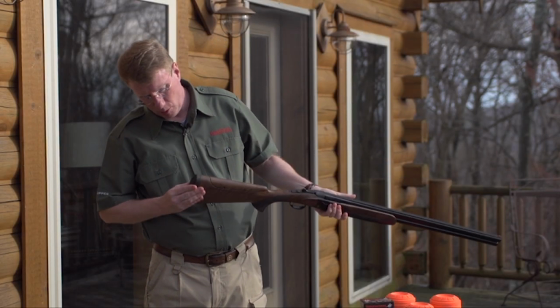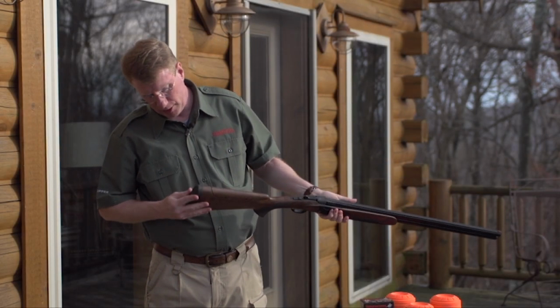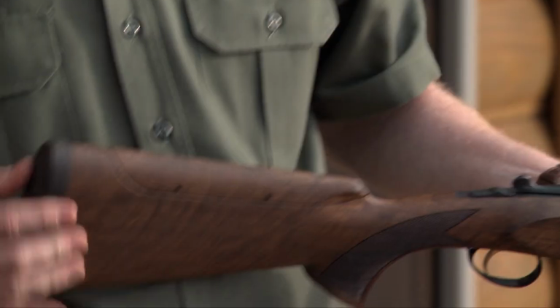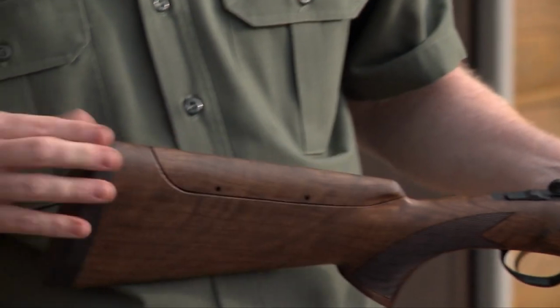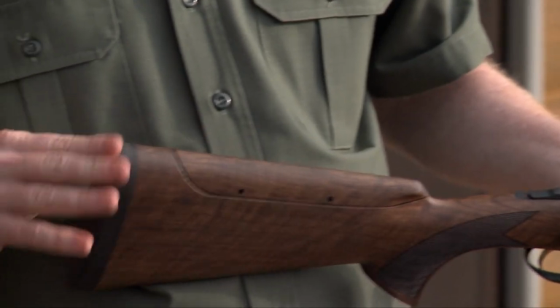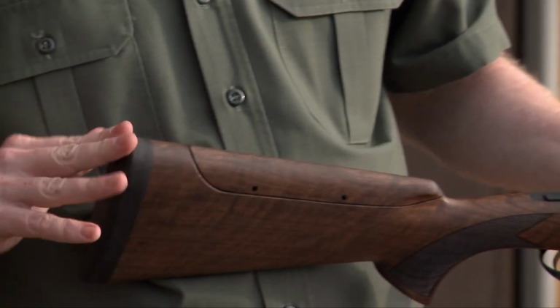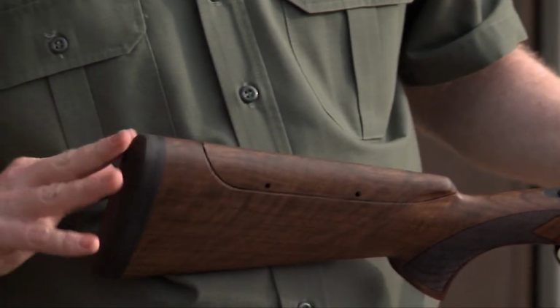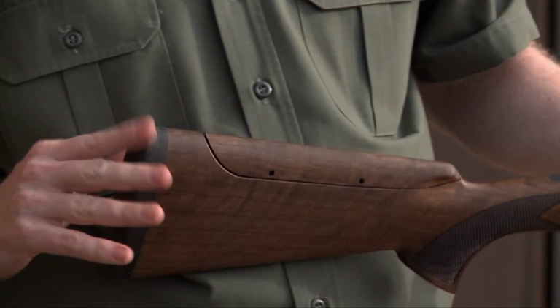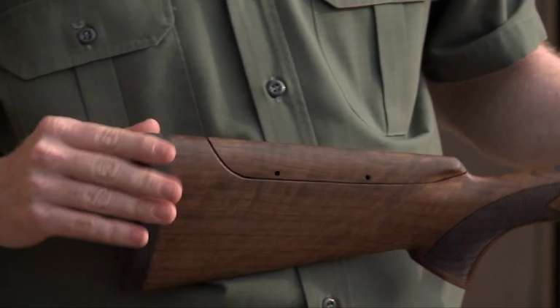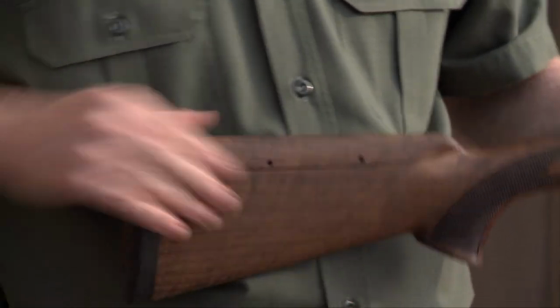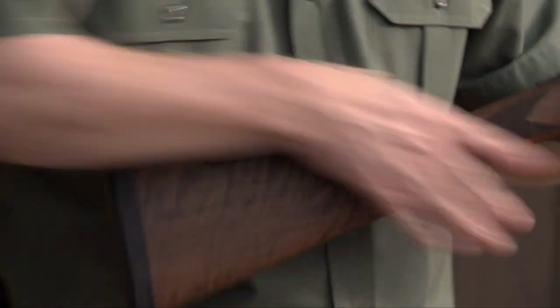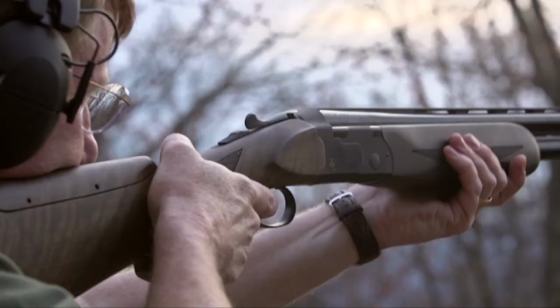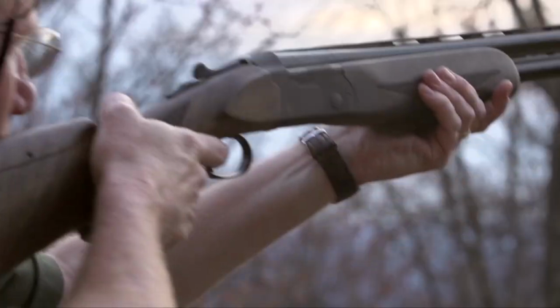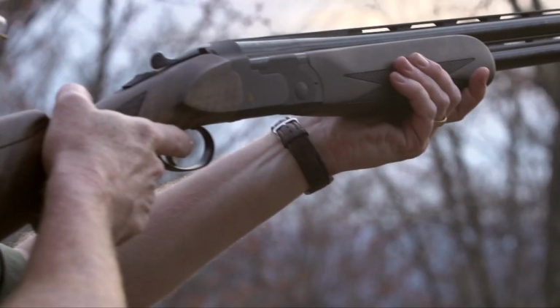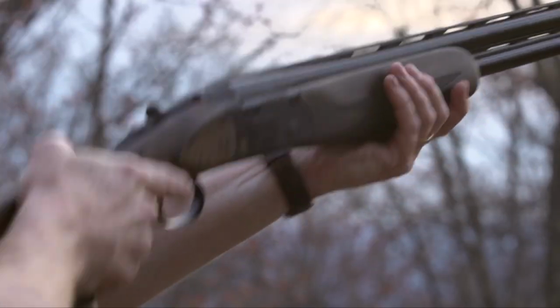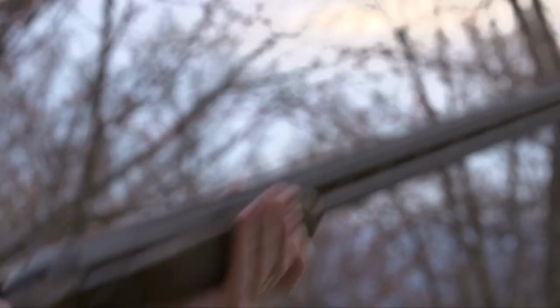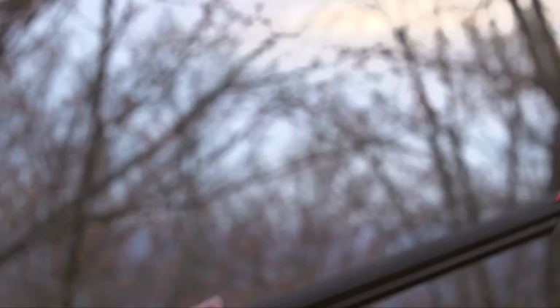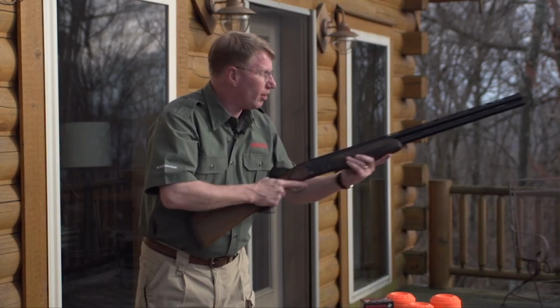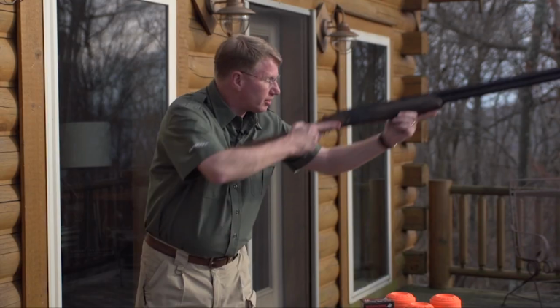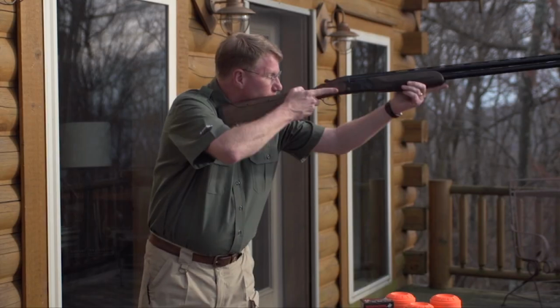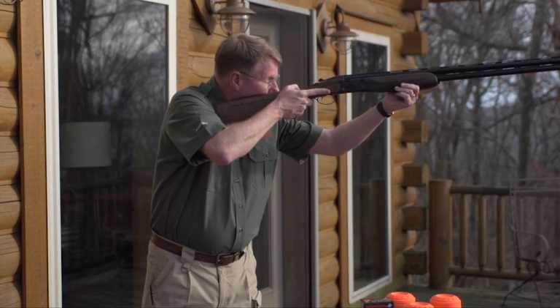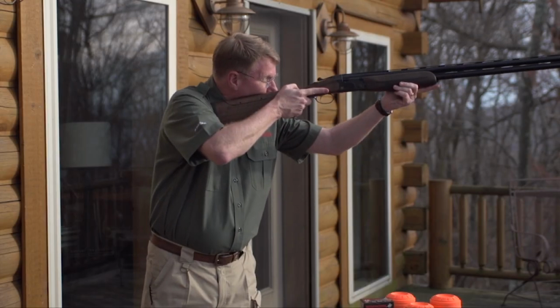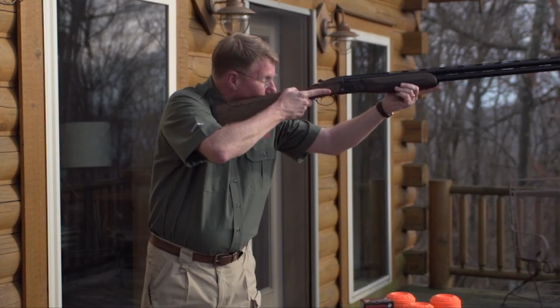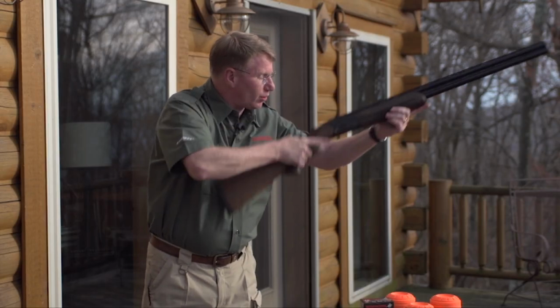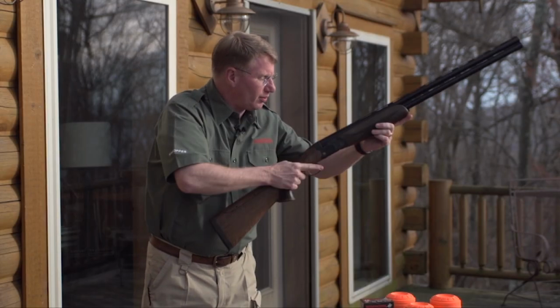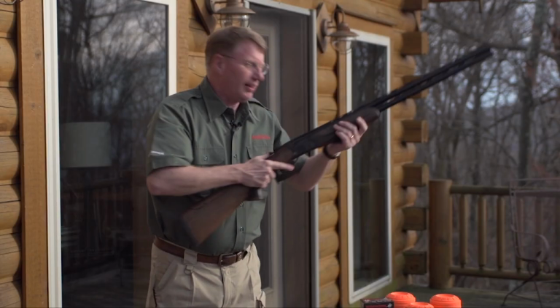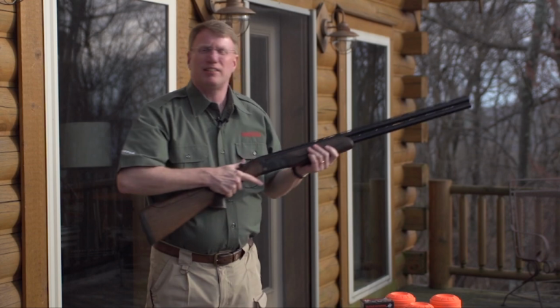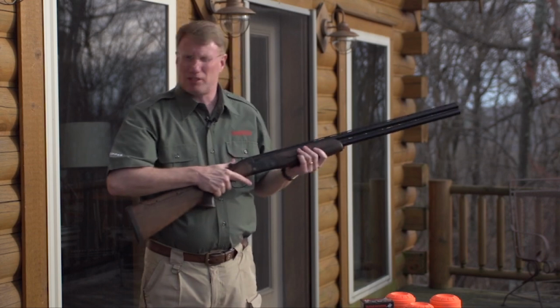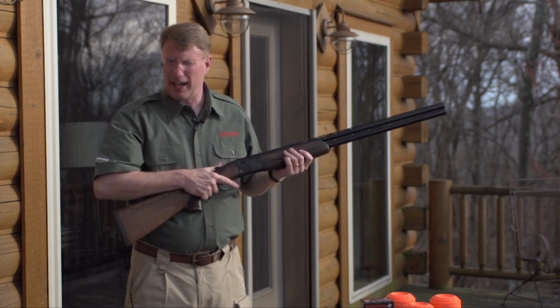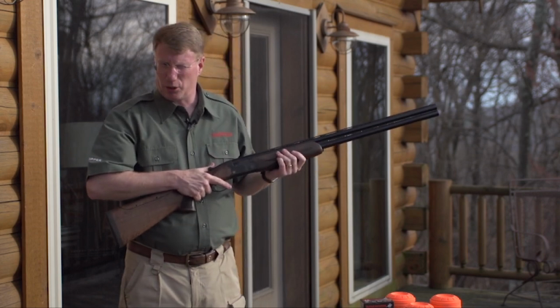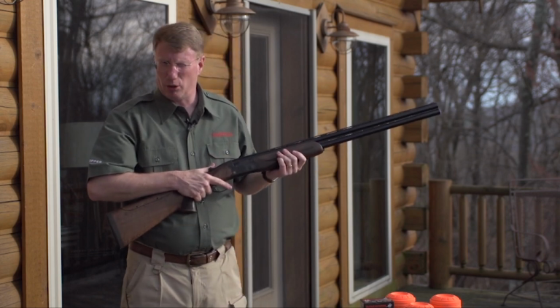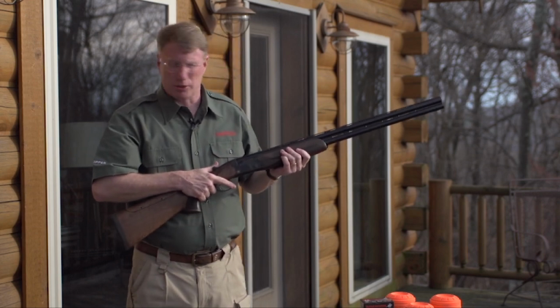When you get to the buttstock, you have a rubber butt pad, and then you have a hard insert so that when you bring the gun to your shoulder, it doesn't snag on your clothes.